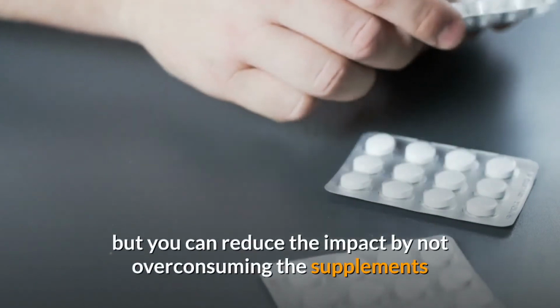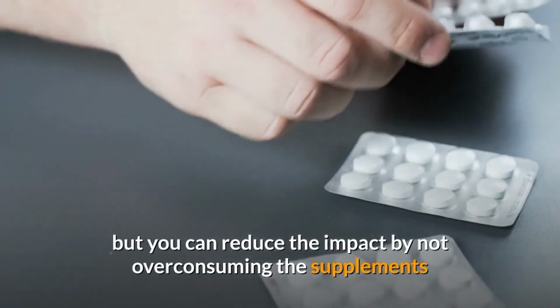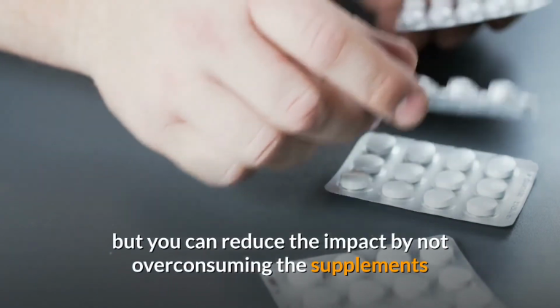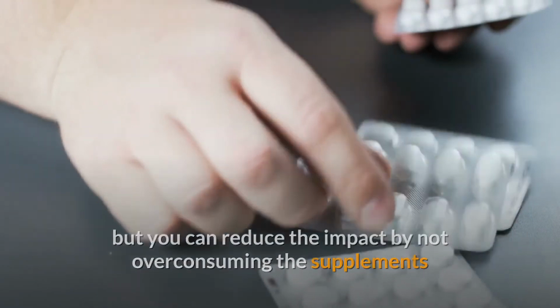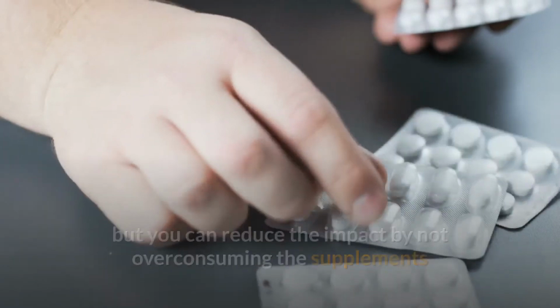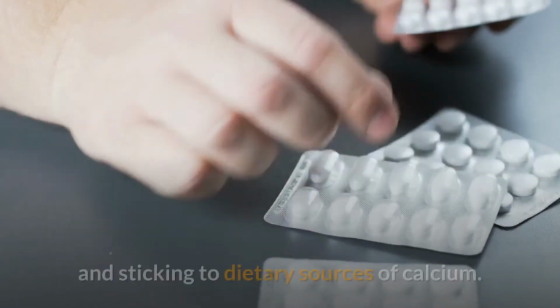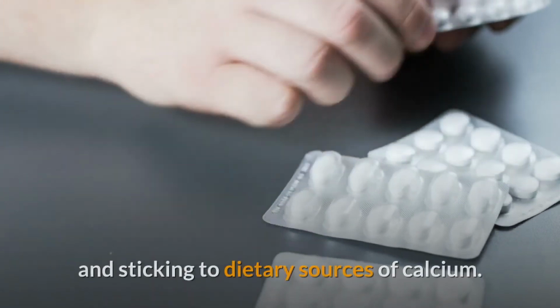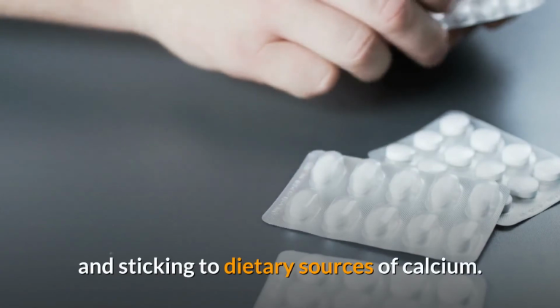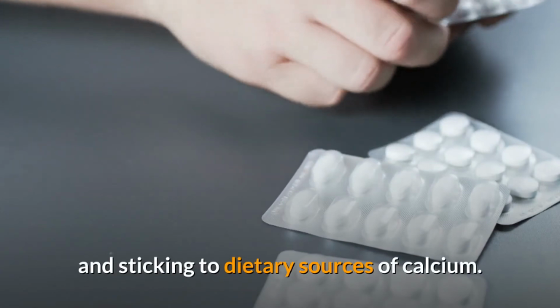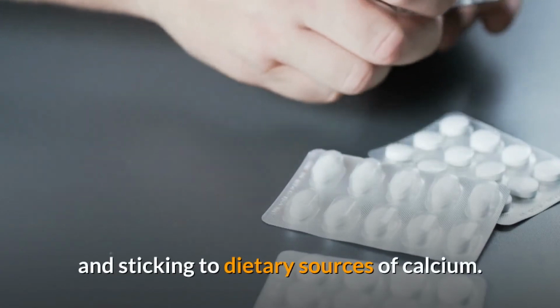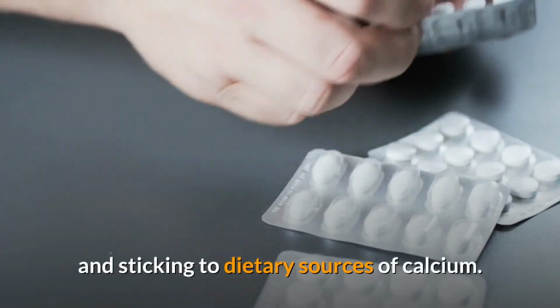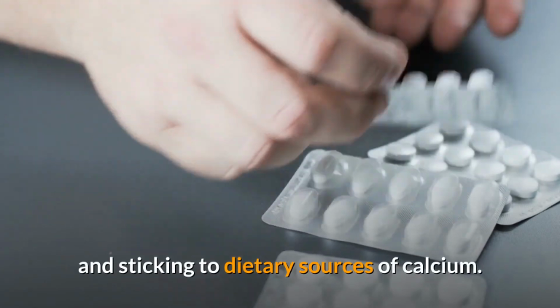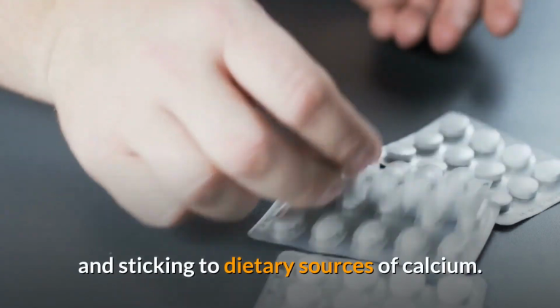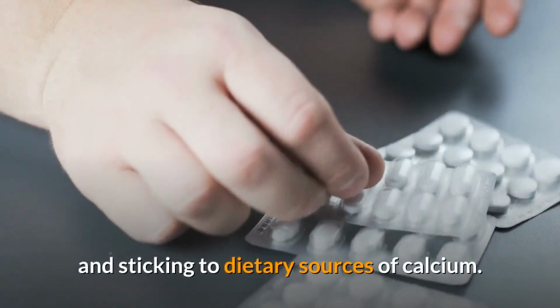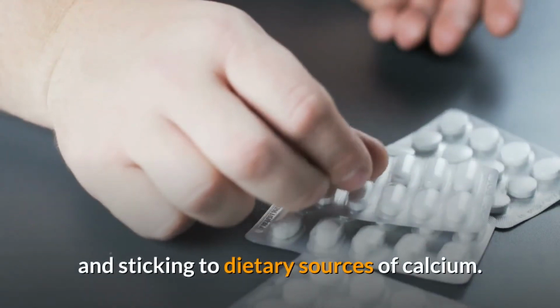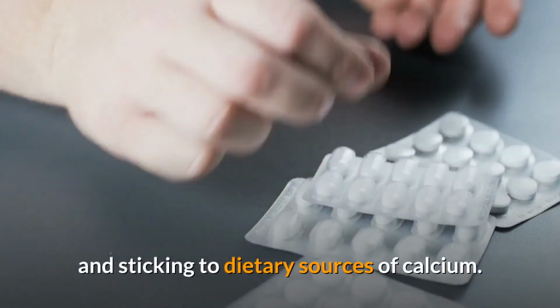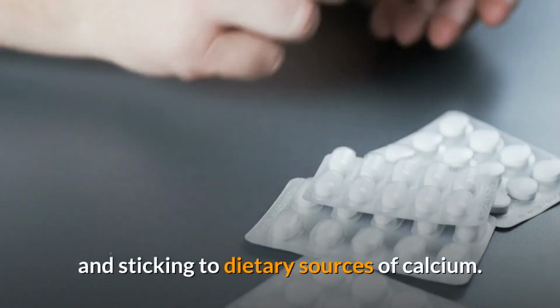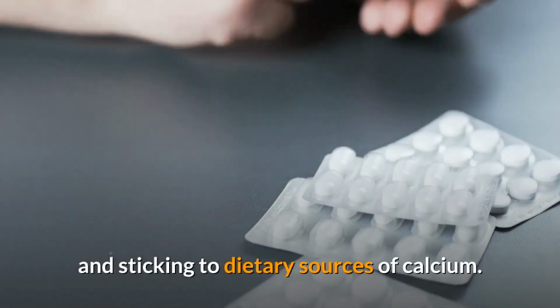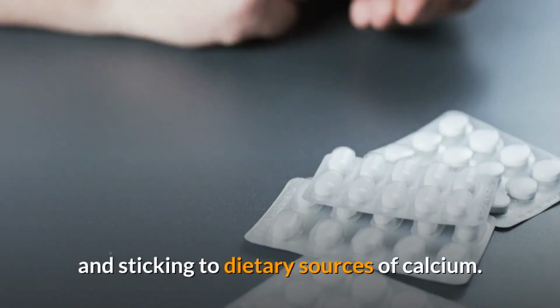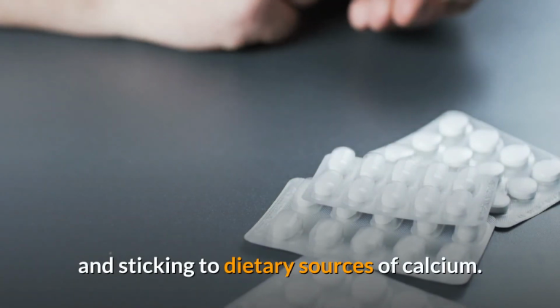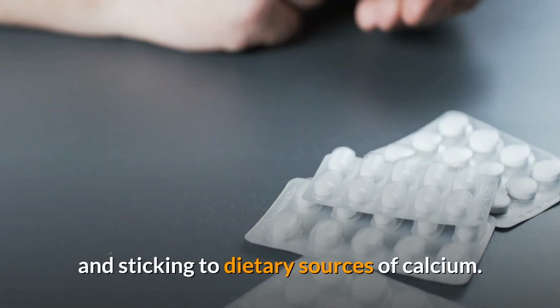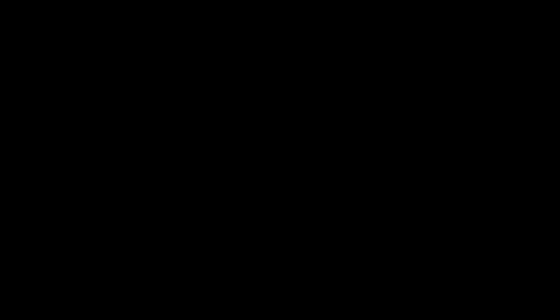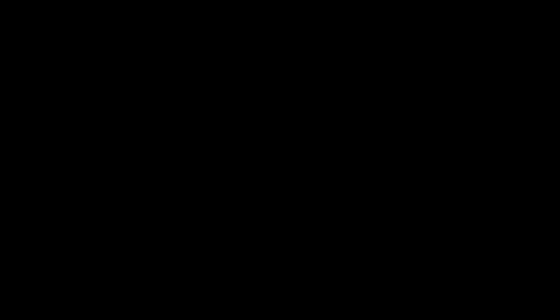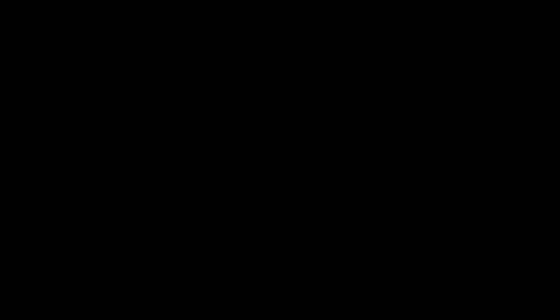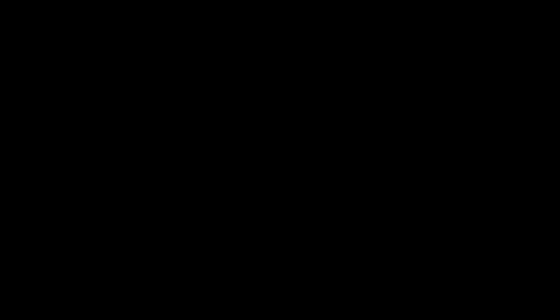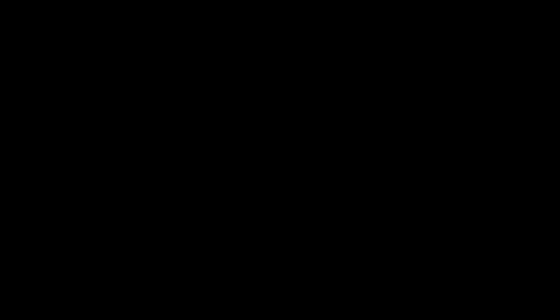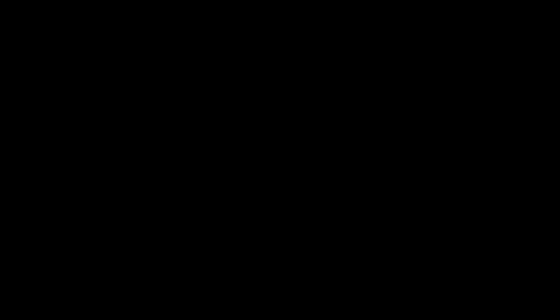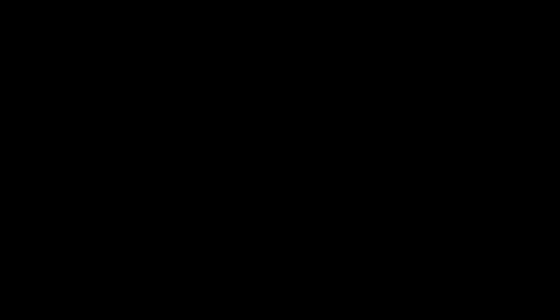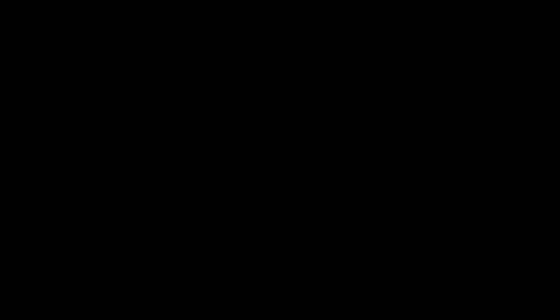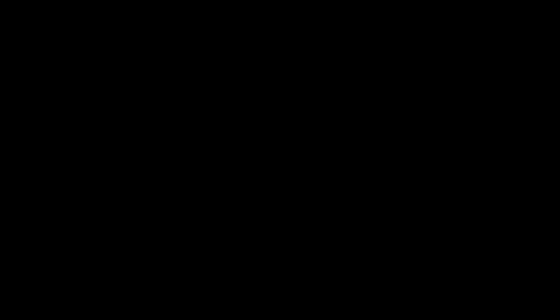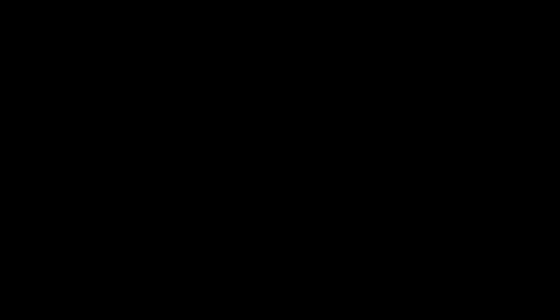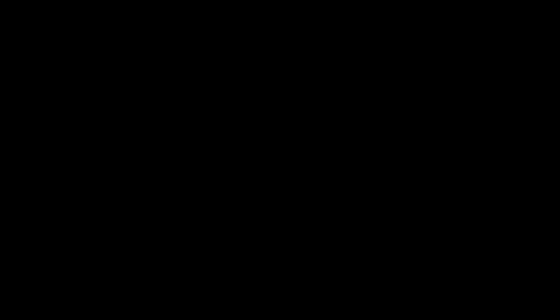The bottom line is that calcium can cause constipation, but you can reduce the impact by not overconsumming supplements and by sticking to dietary sources of calcium whenever possible.